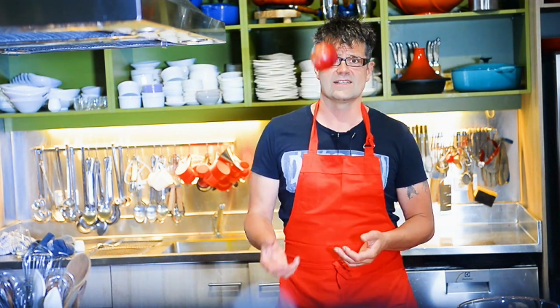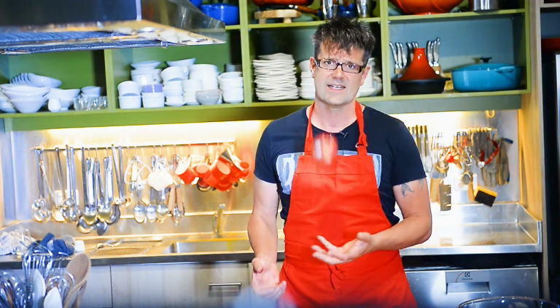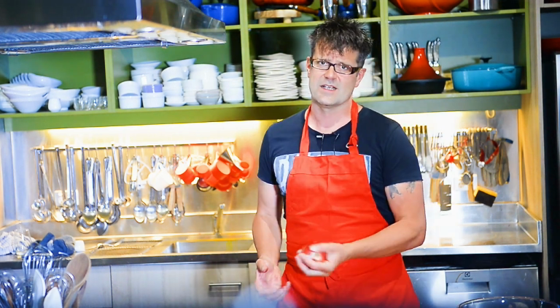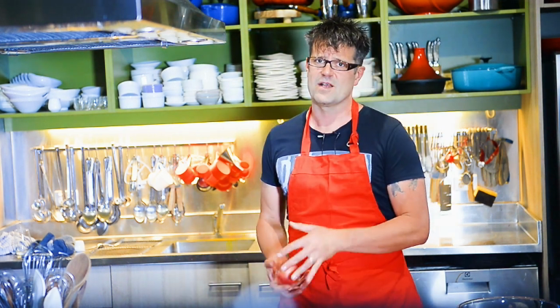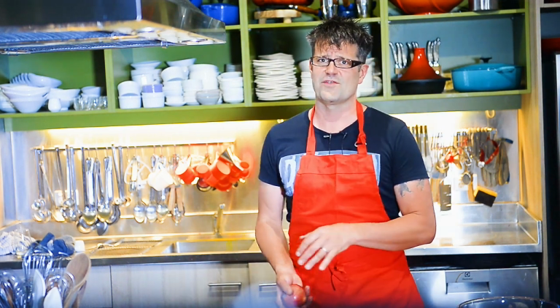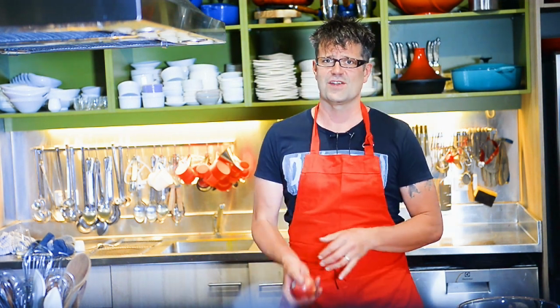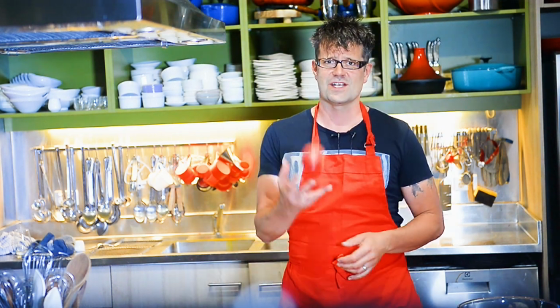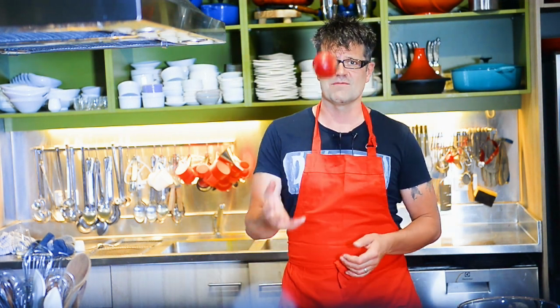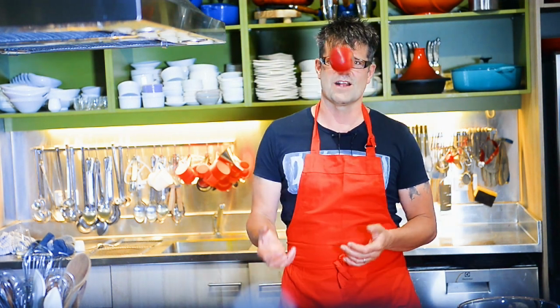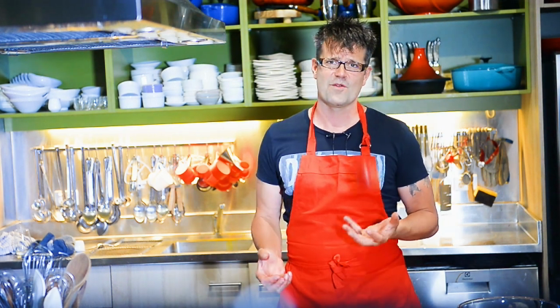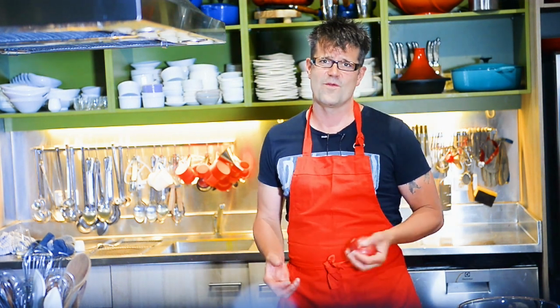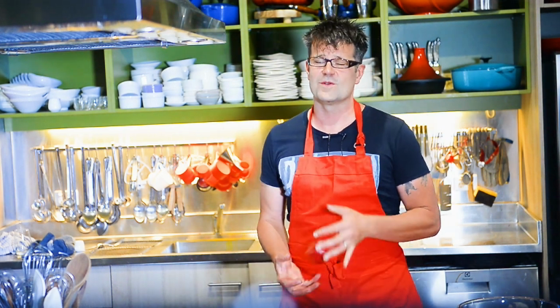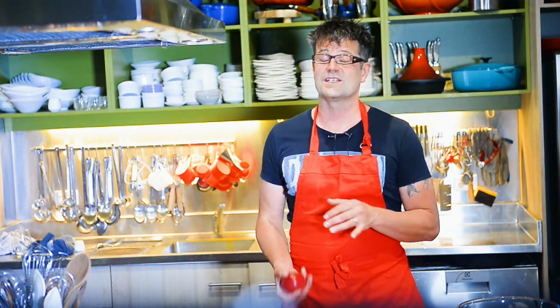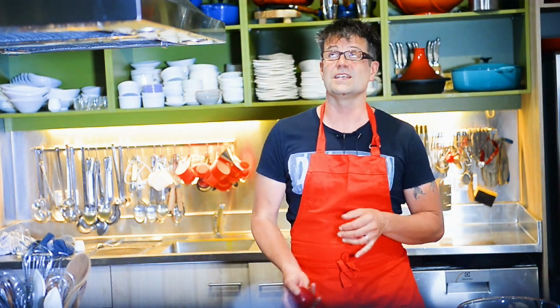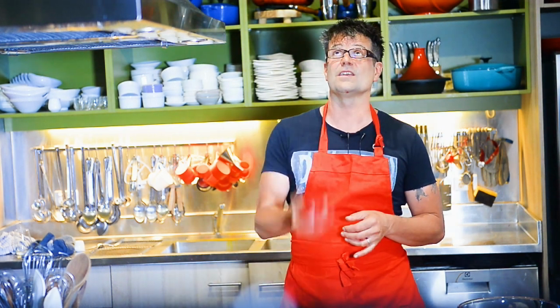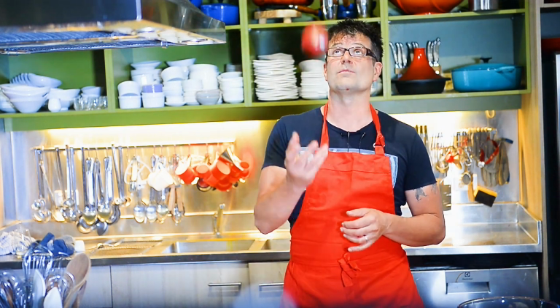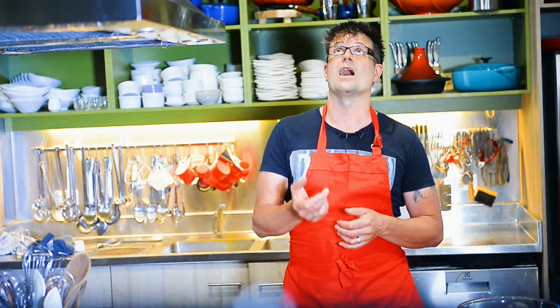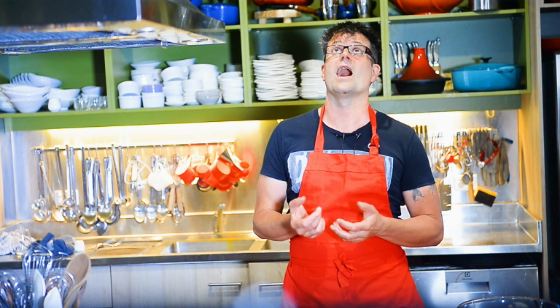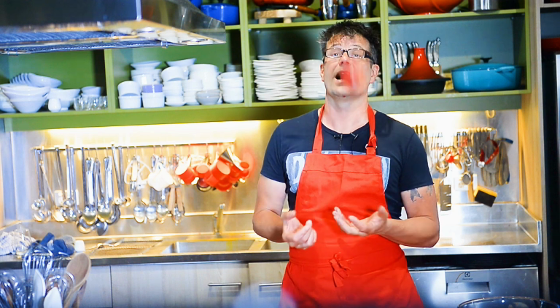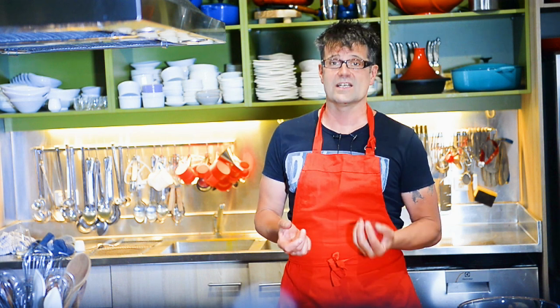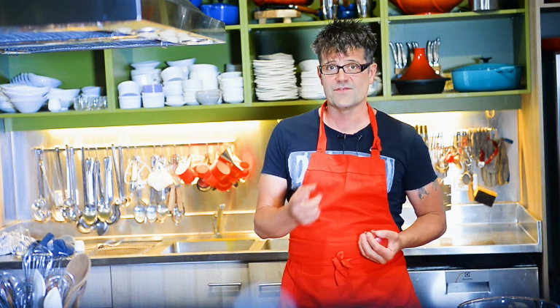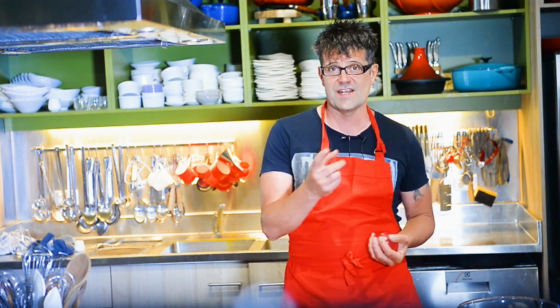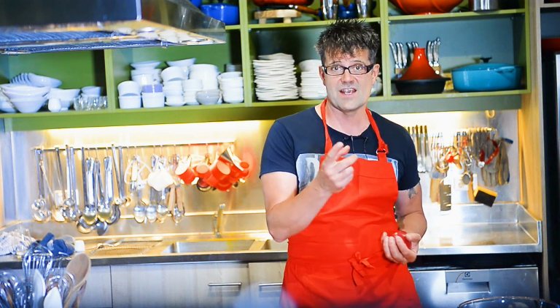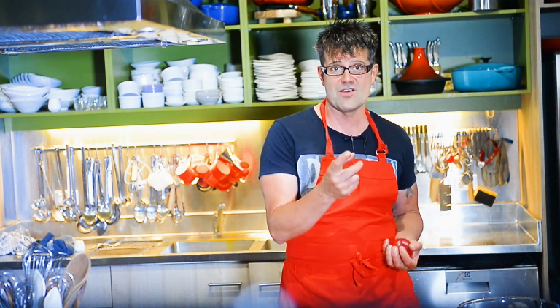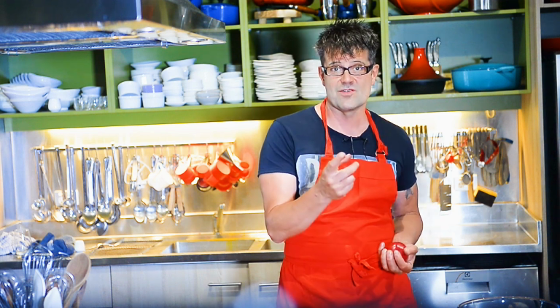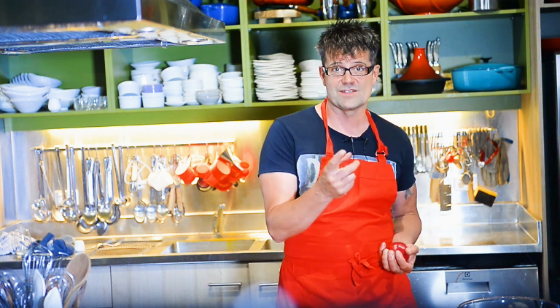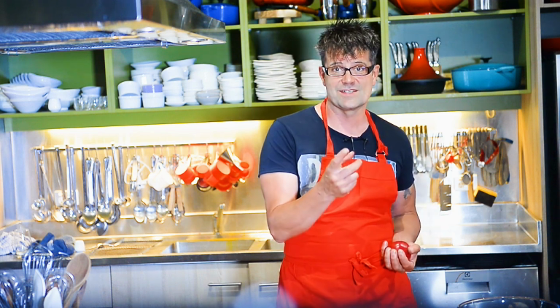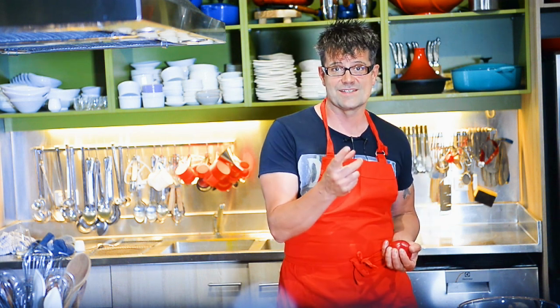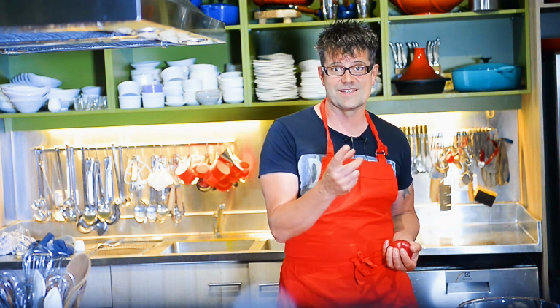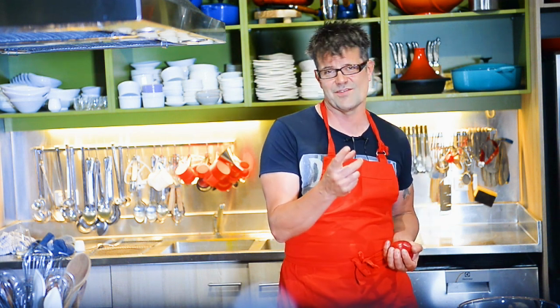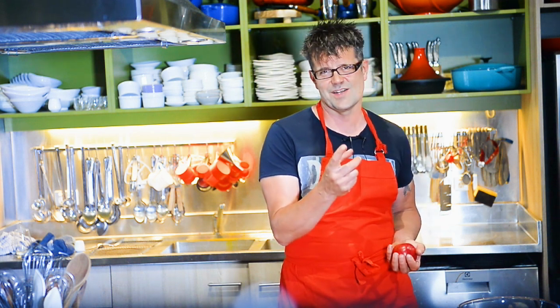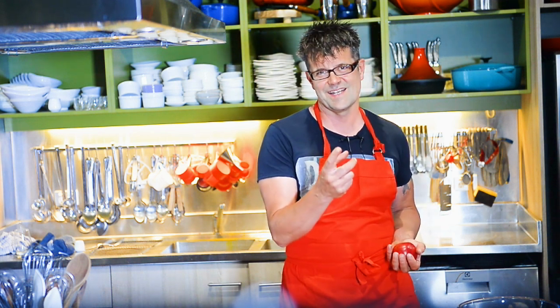Thanks so much for your time, and I look forward to seeing you in my other videos. Have a great day.